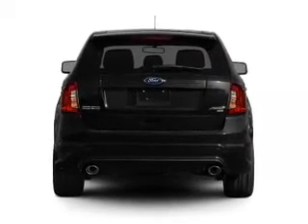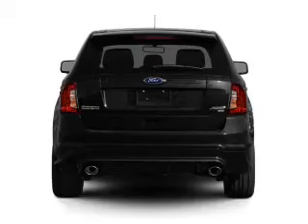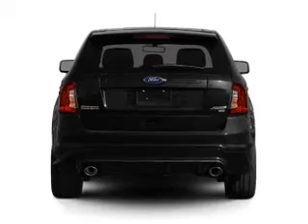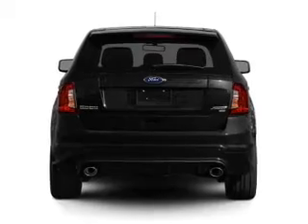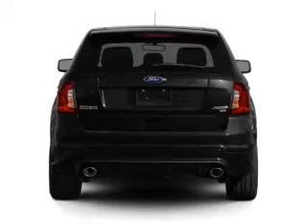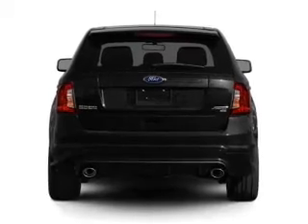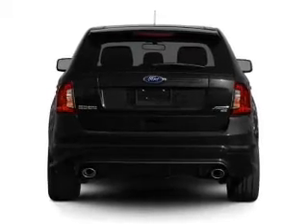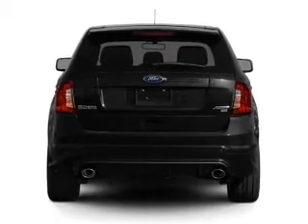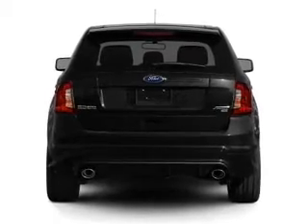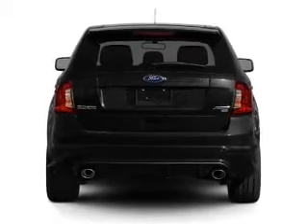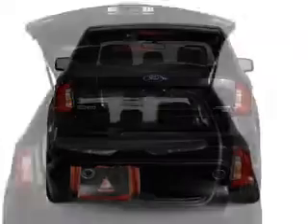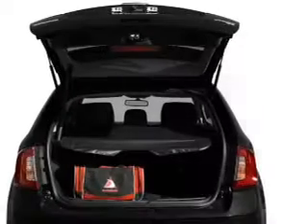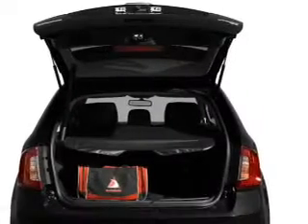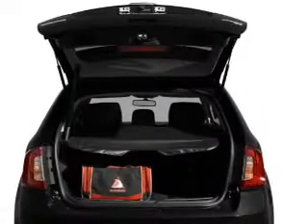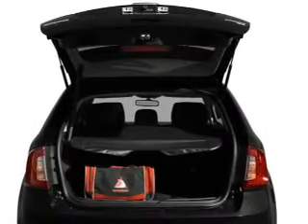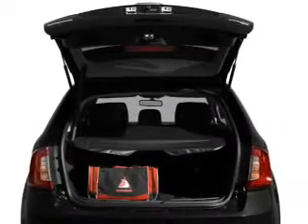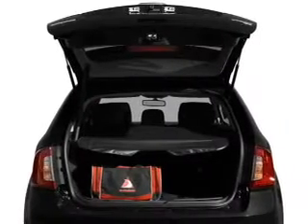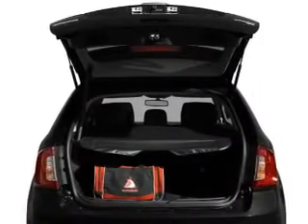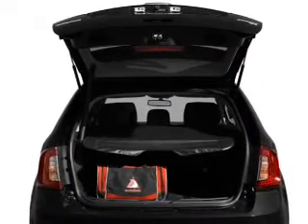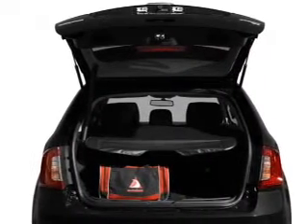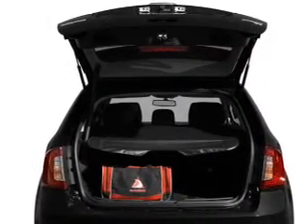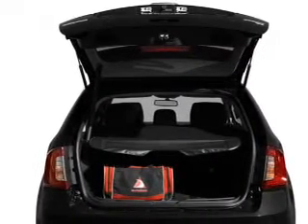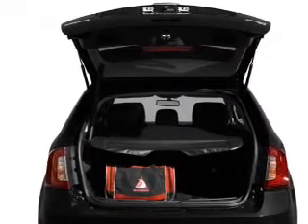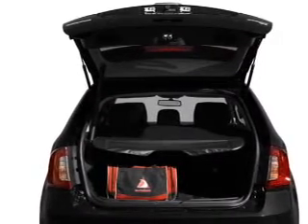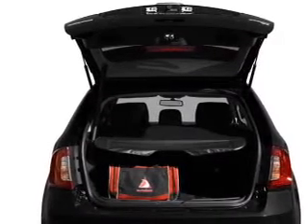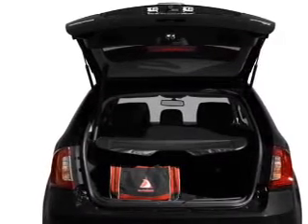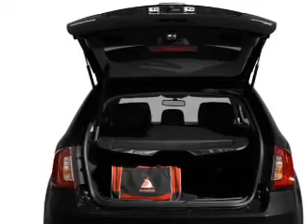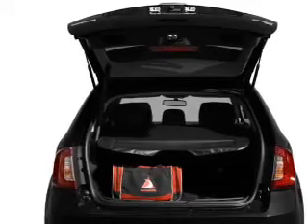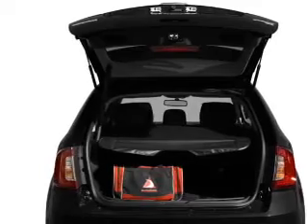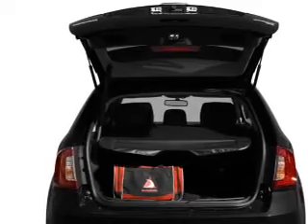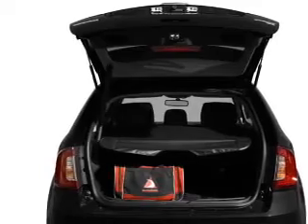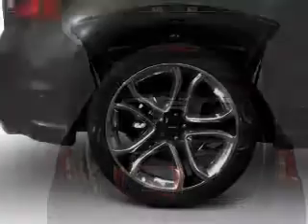Treat yourself to a premium sound system. Brake safely with the anti-lock braking system. And memory settings are one of many features.